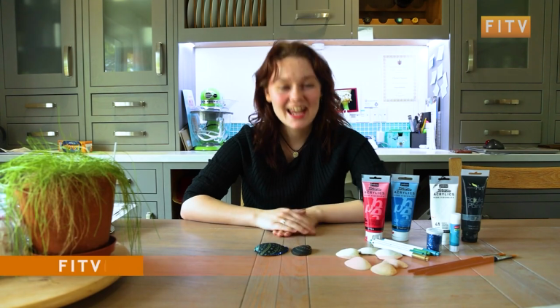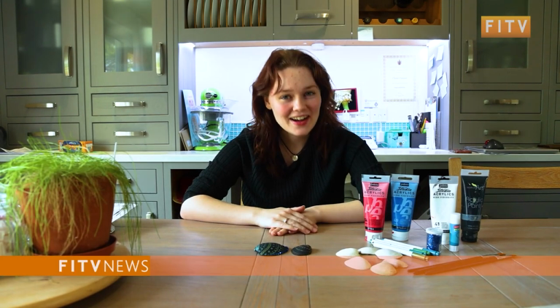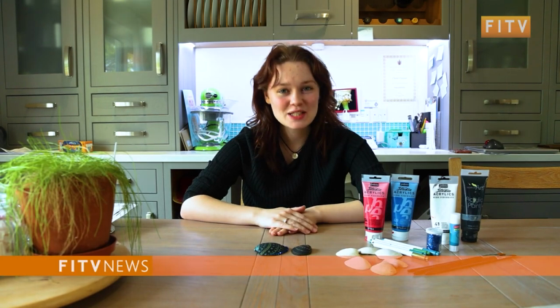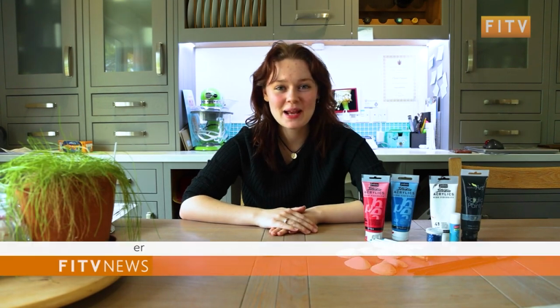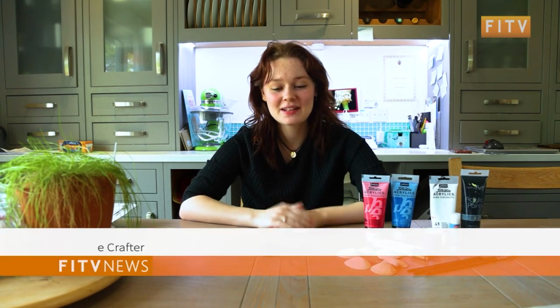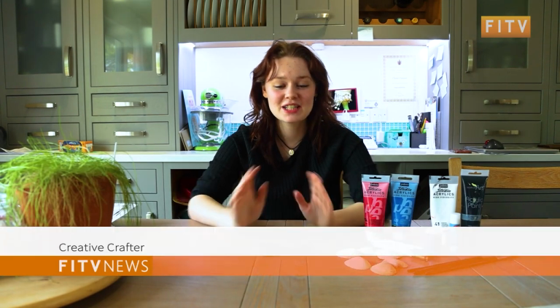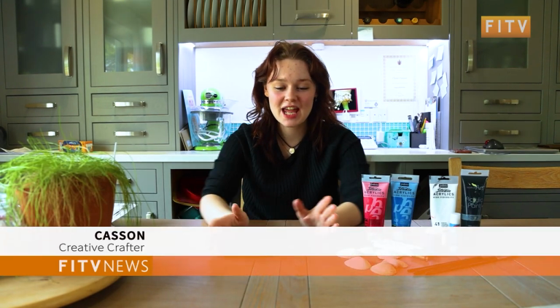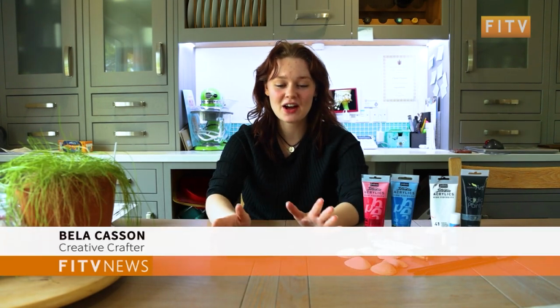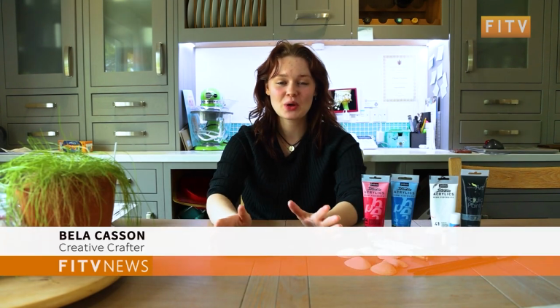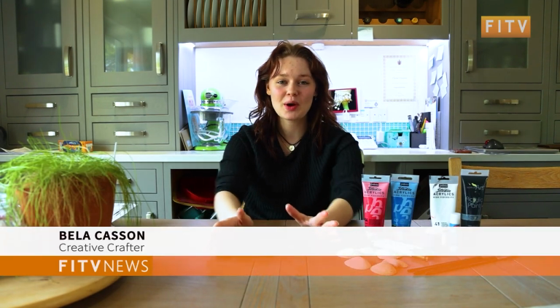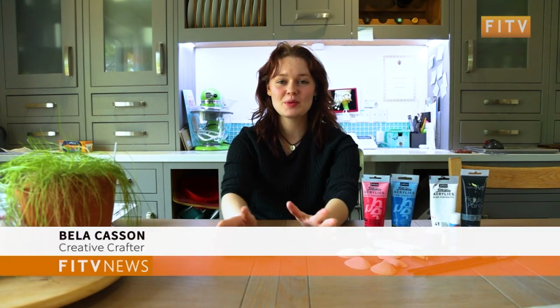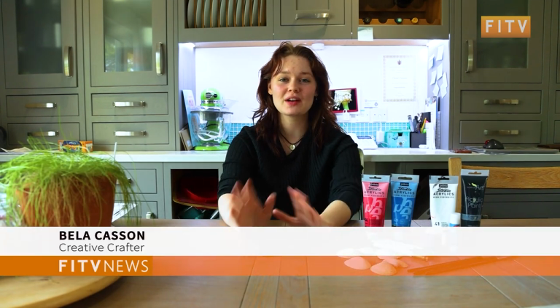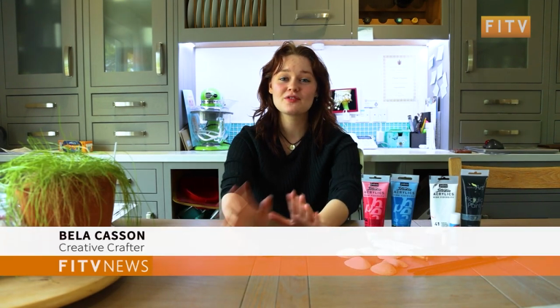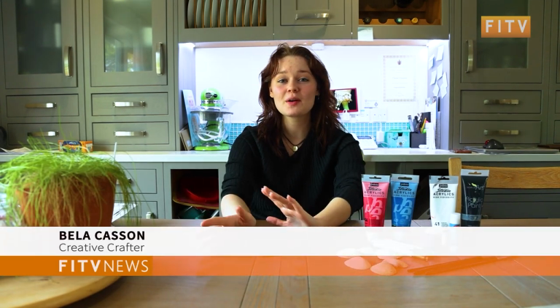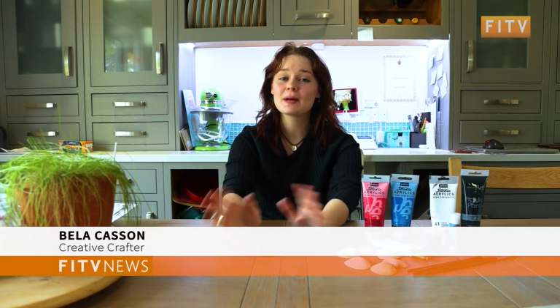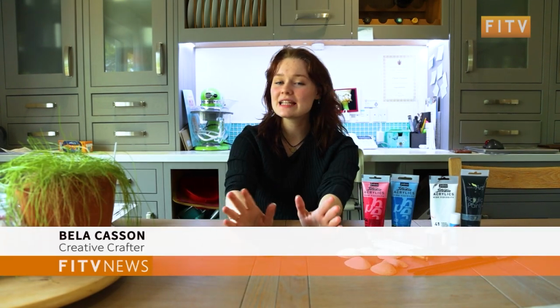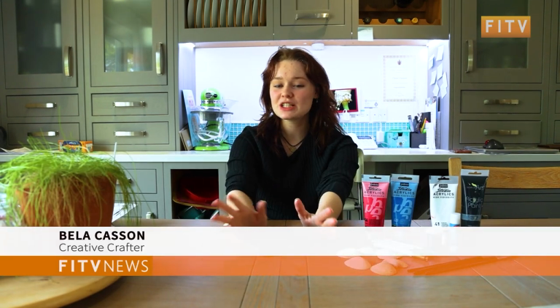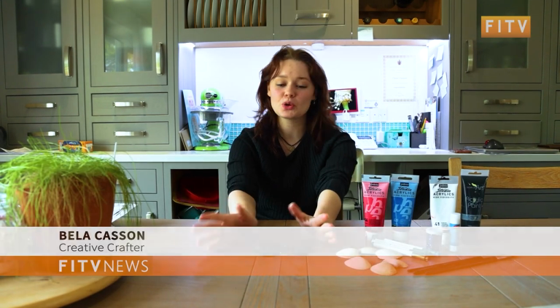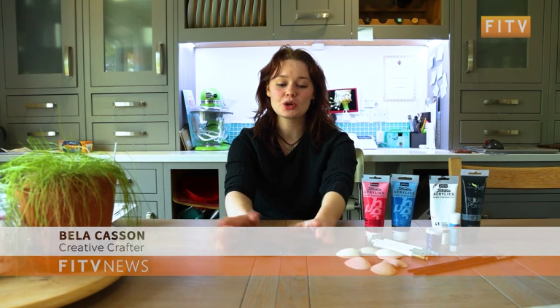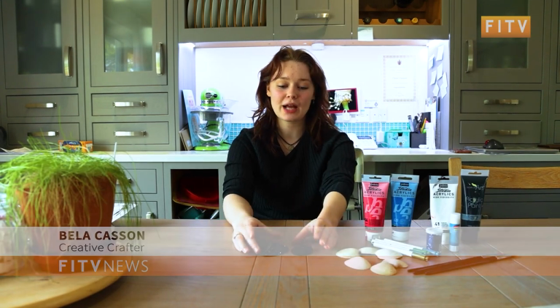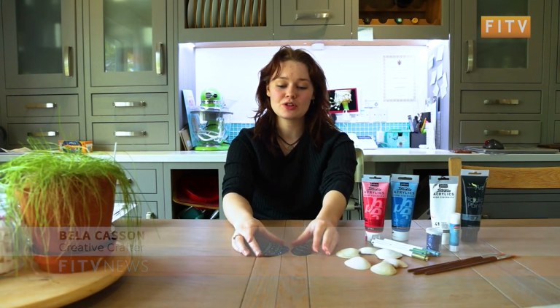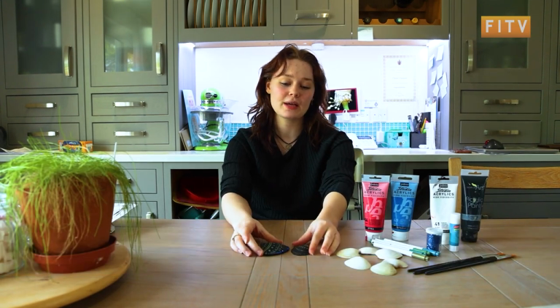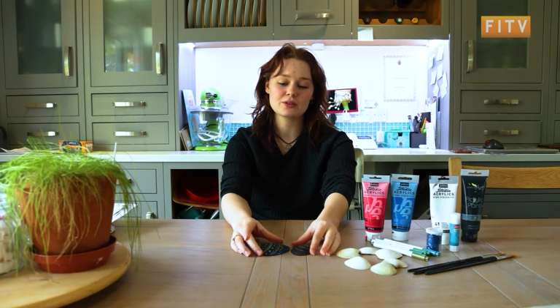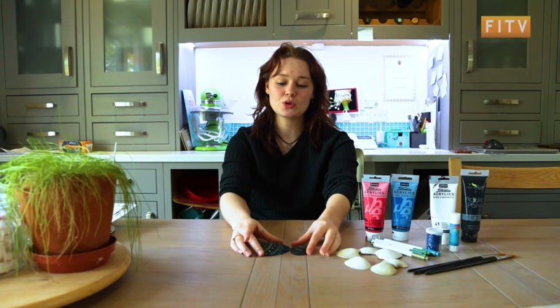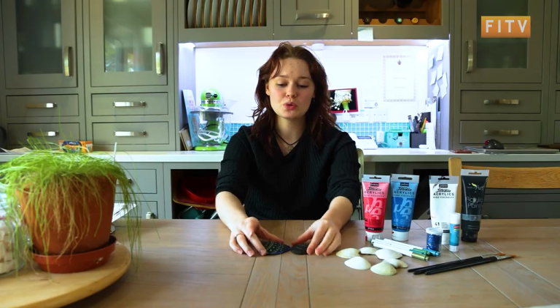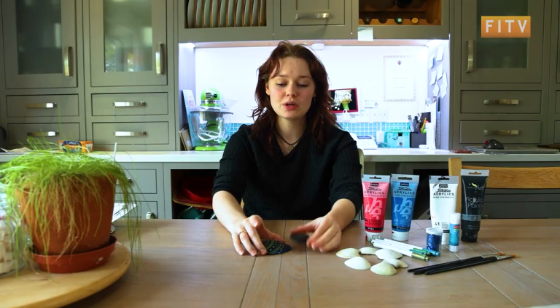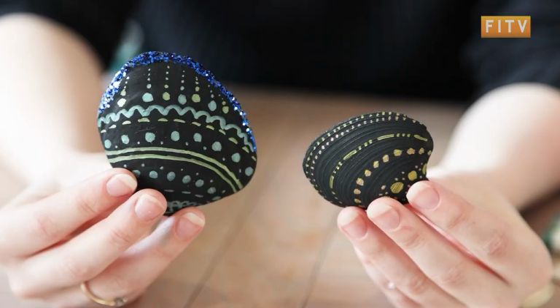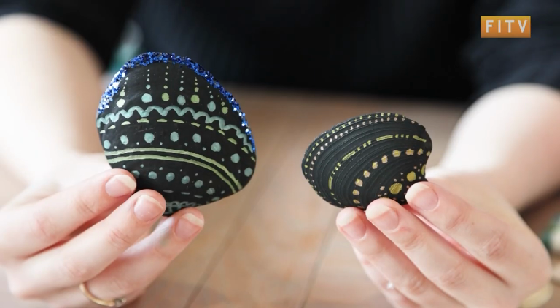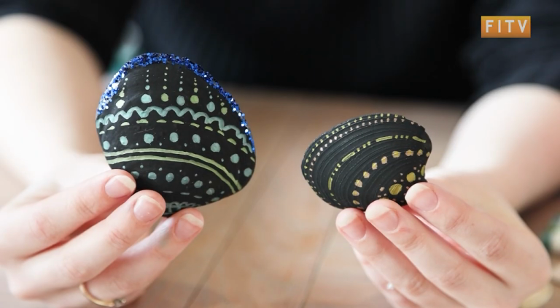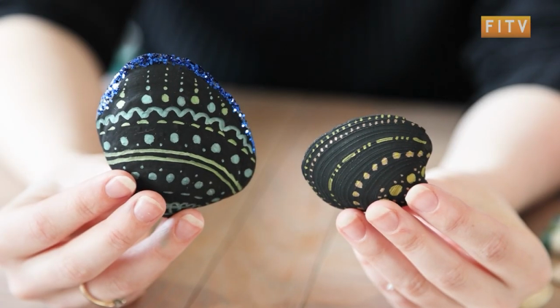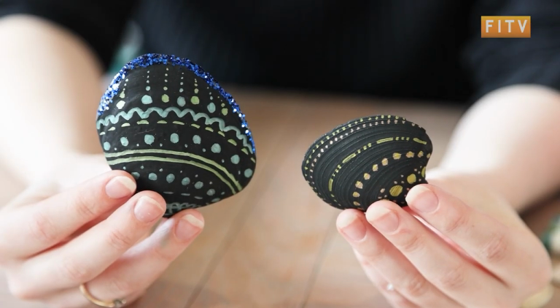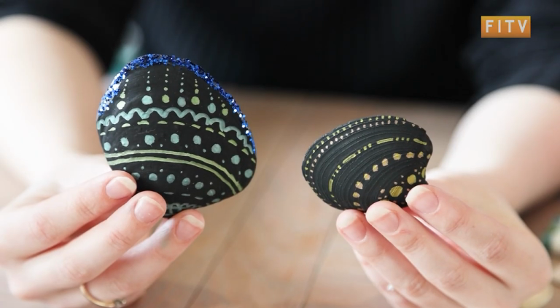Hey guys, it's Bella. Today I thought I'd bring a fun but easy tutorial on how to make some cool designs with shells.